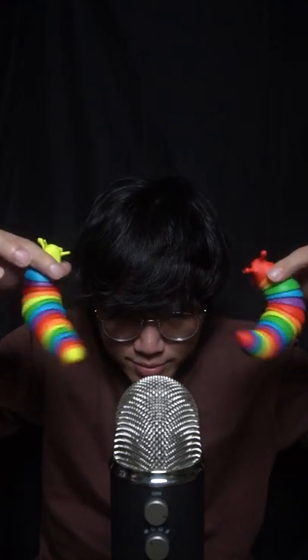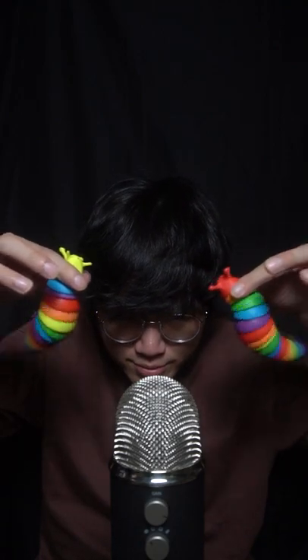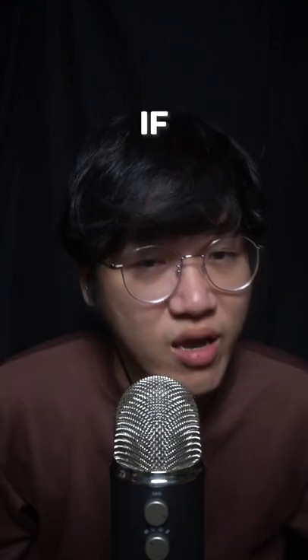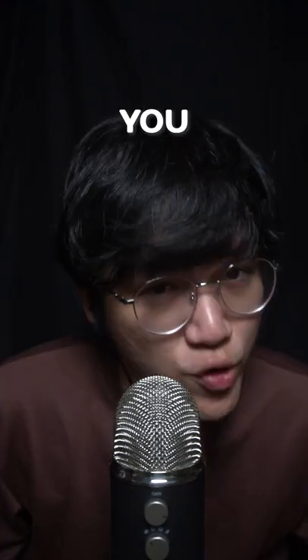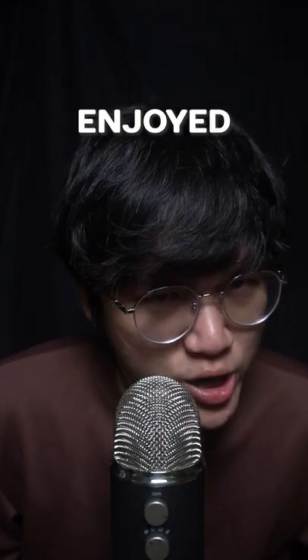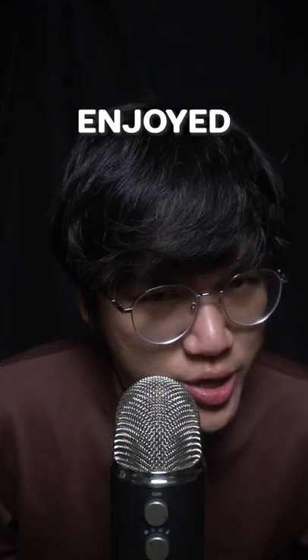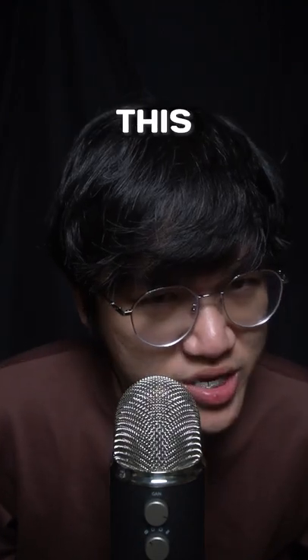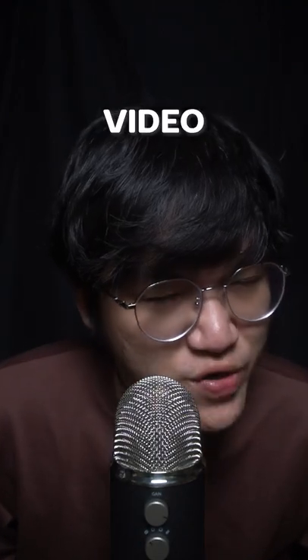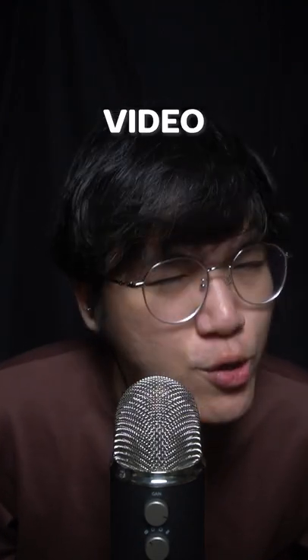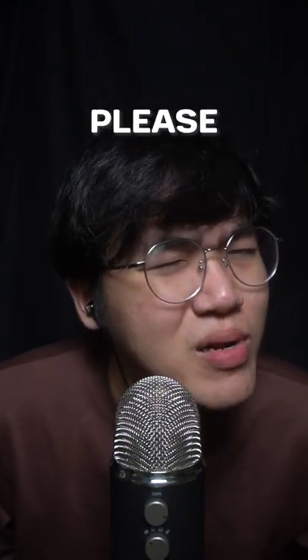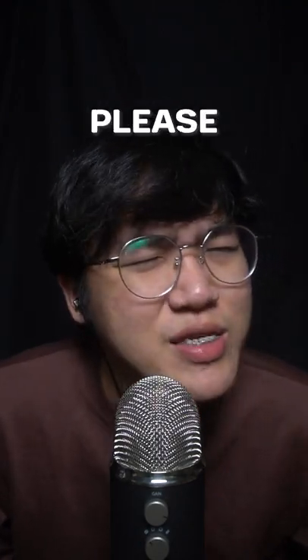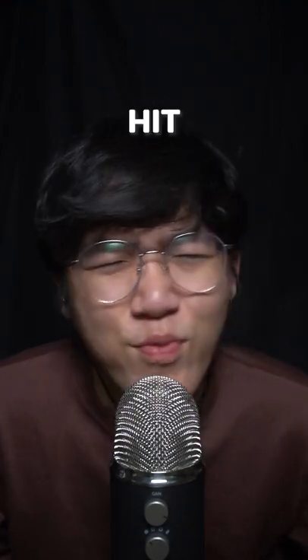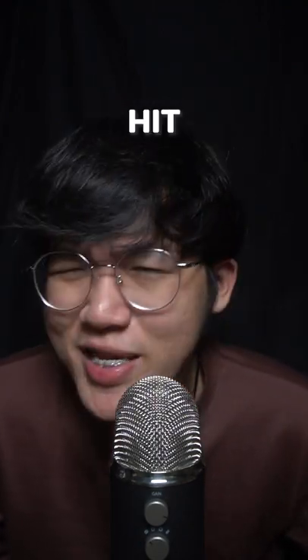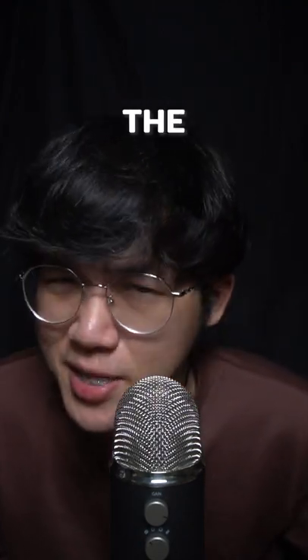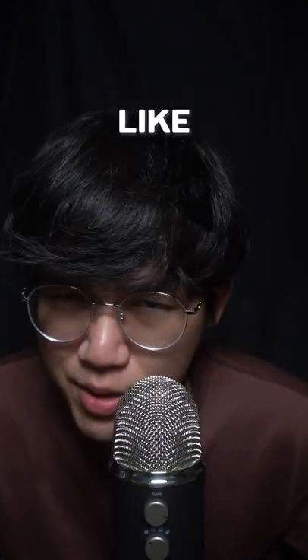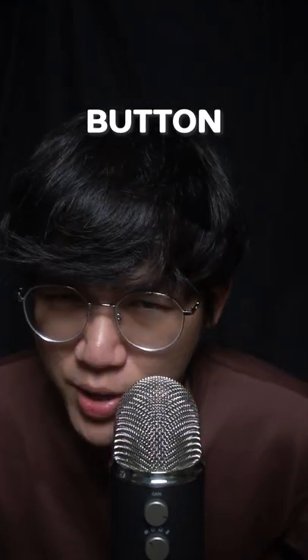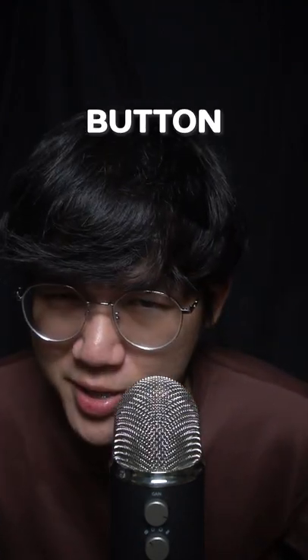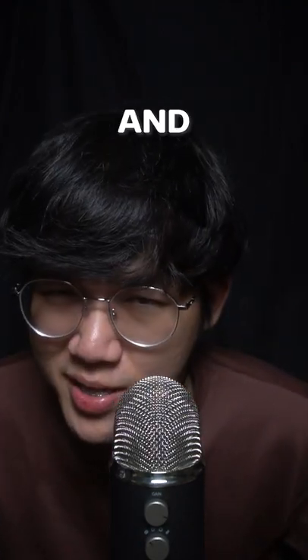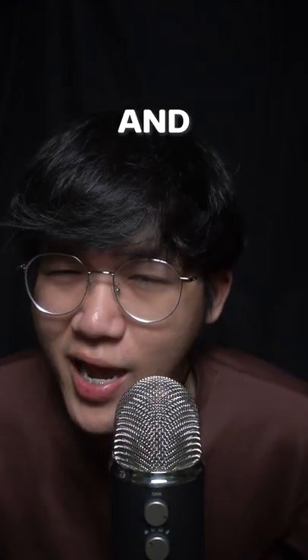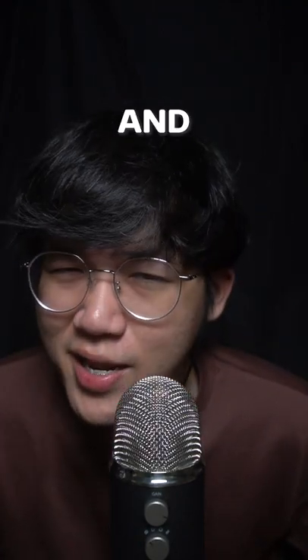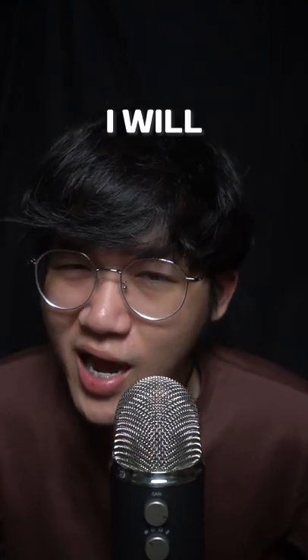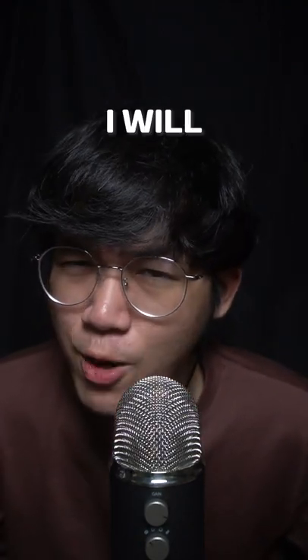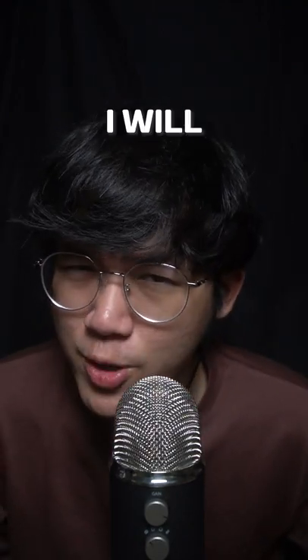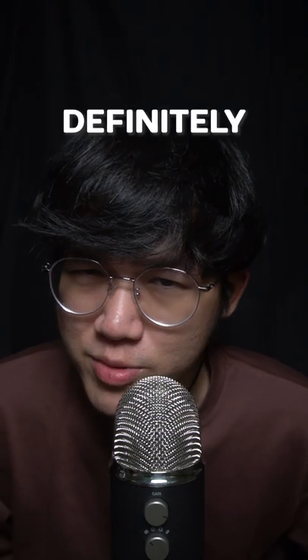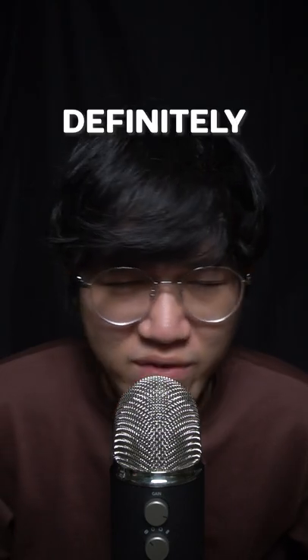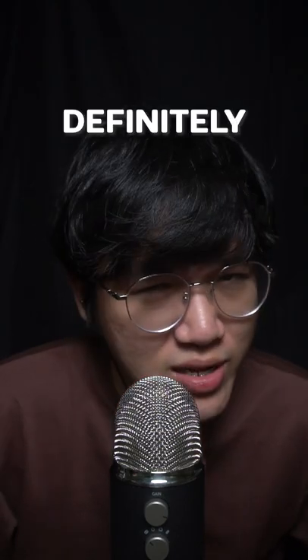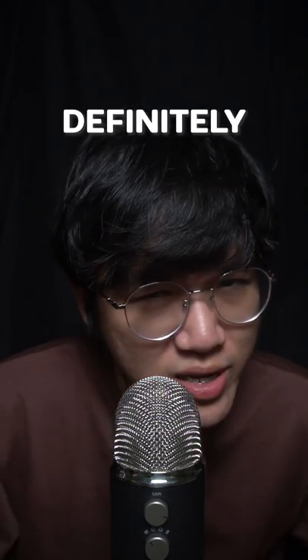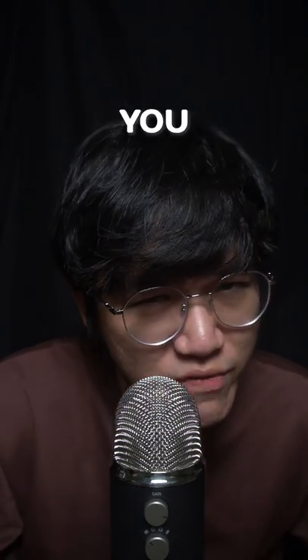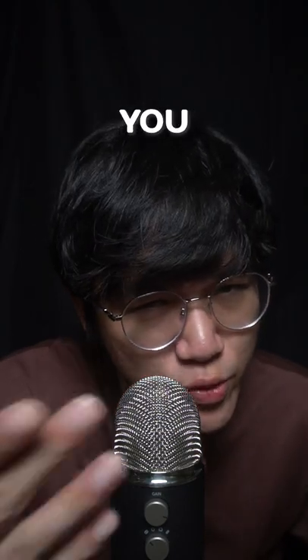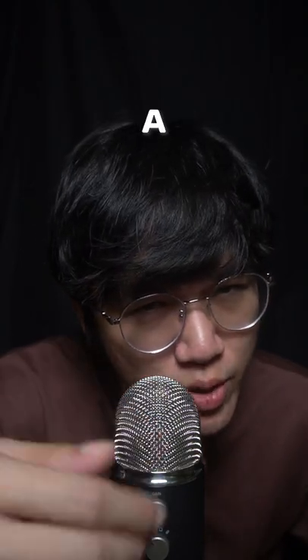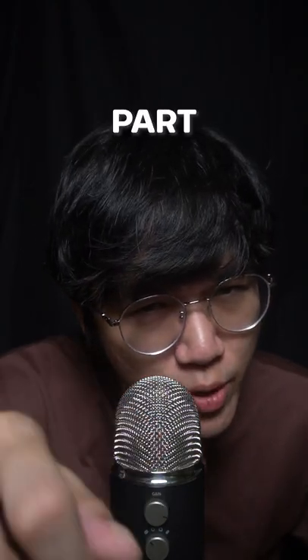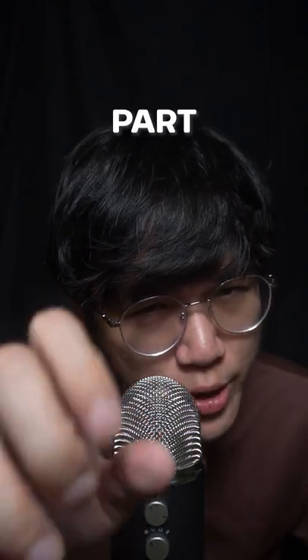If you enjoyed this video, please press the like button and I will definitely give you a shoutout.